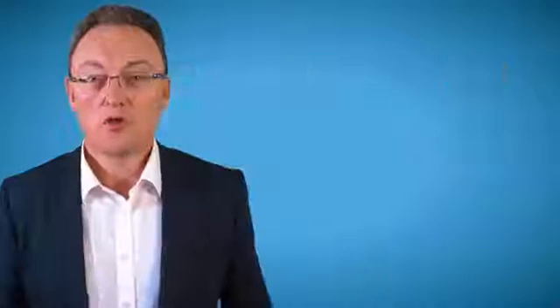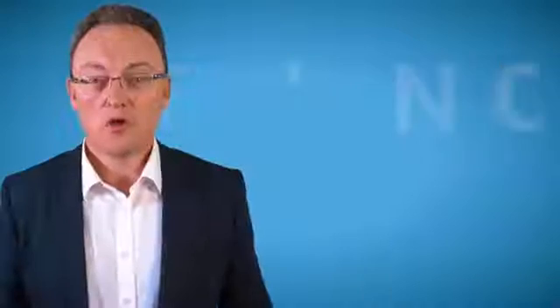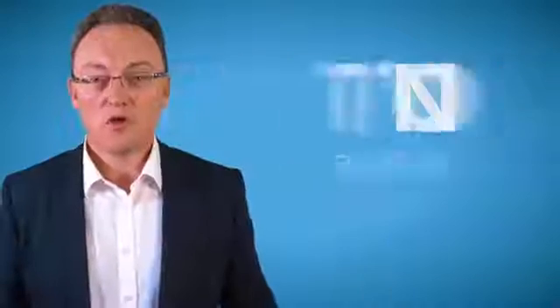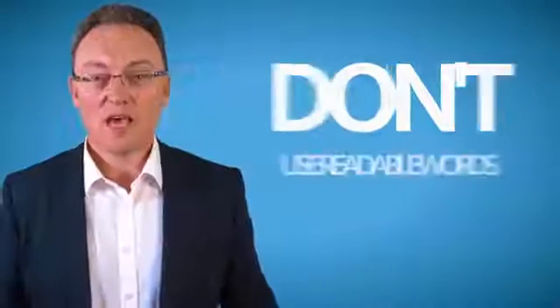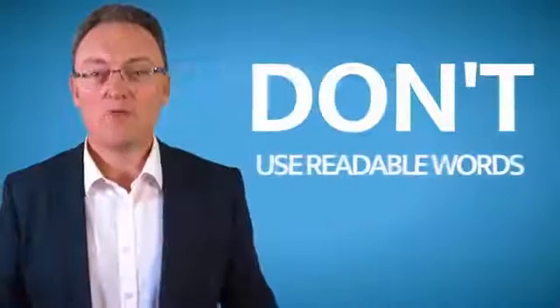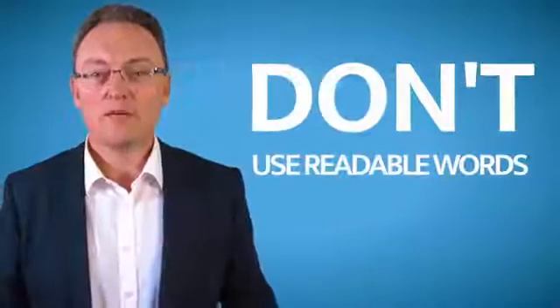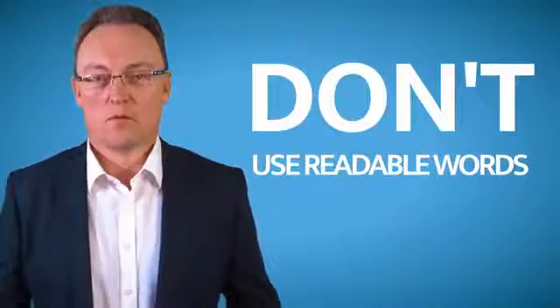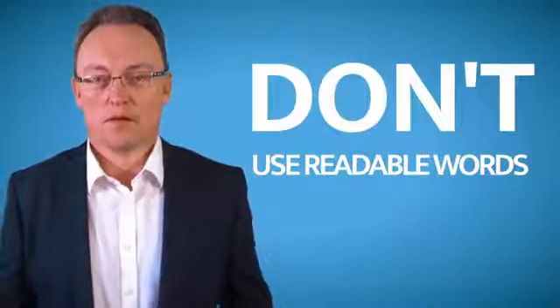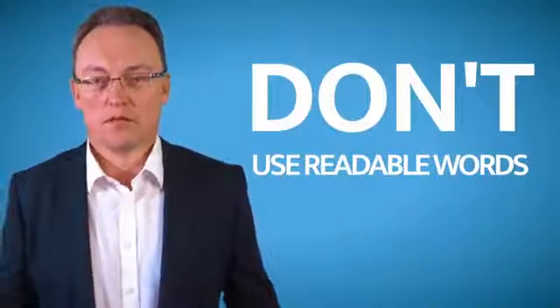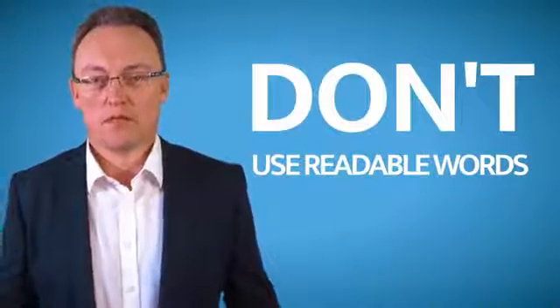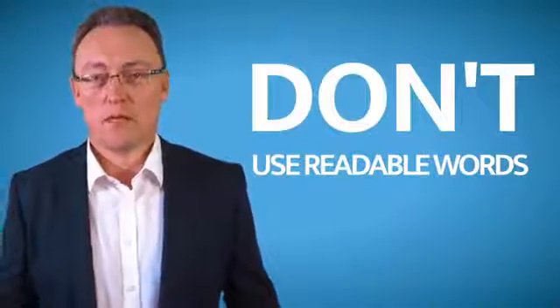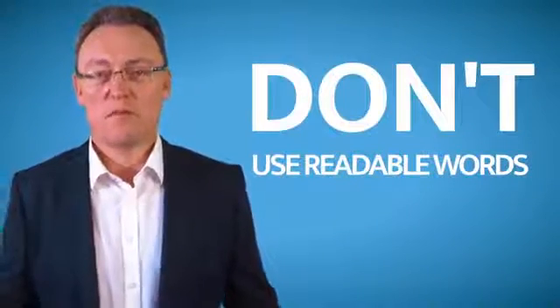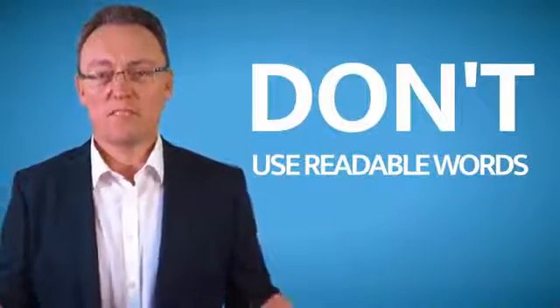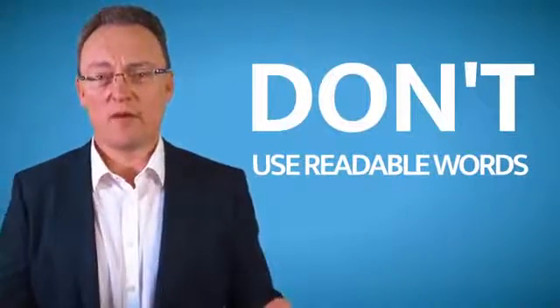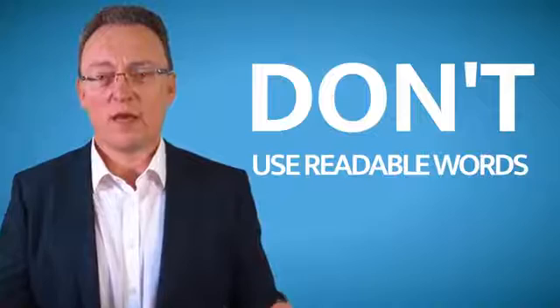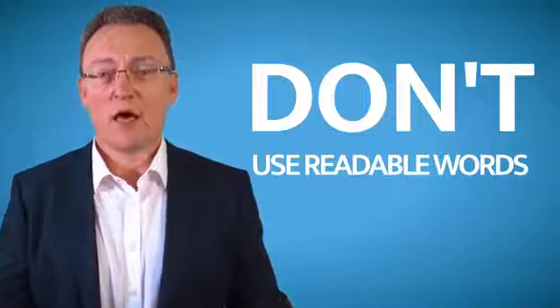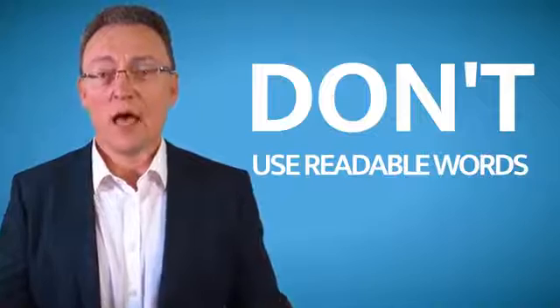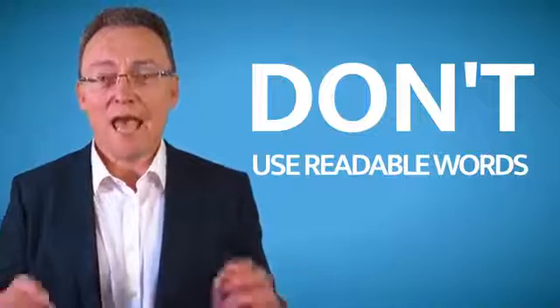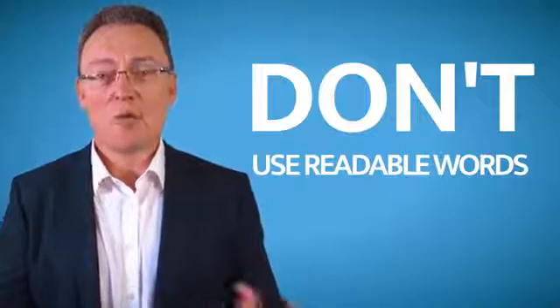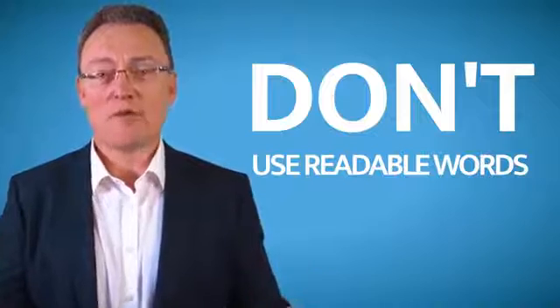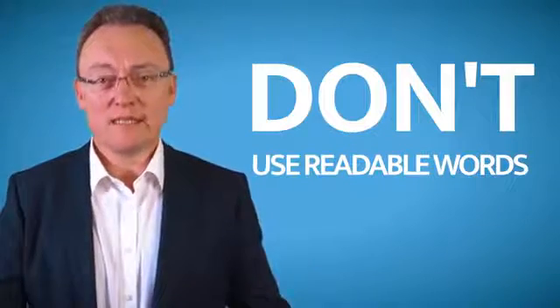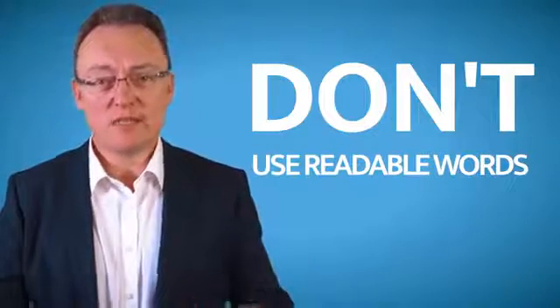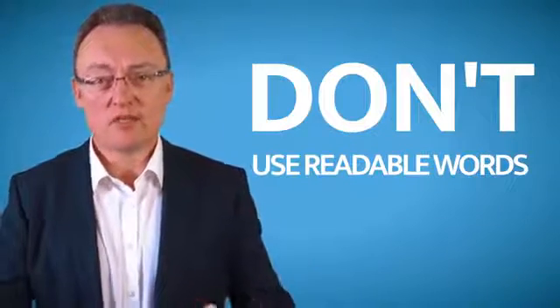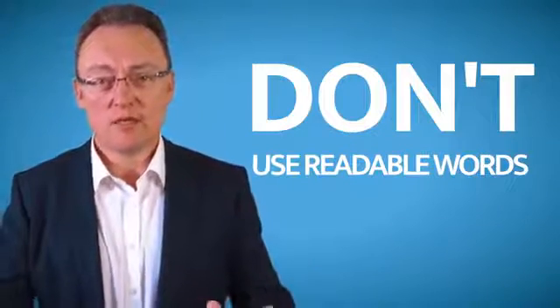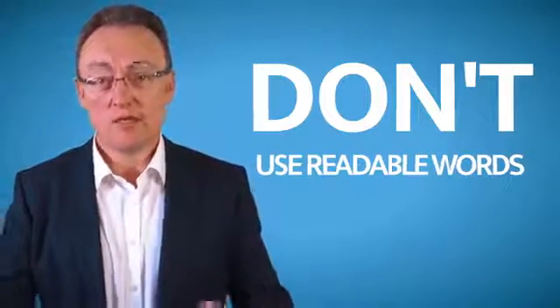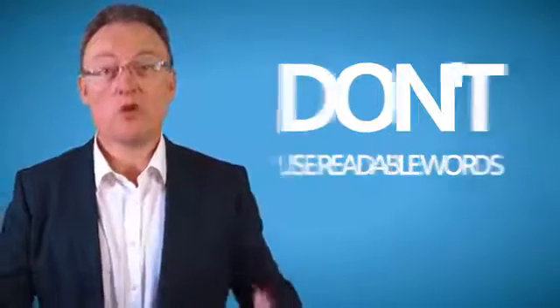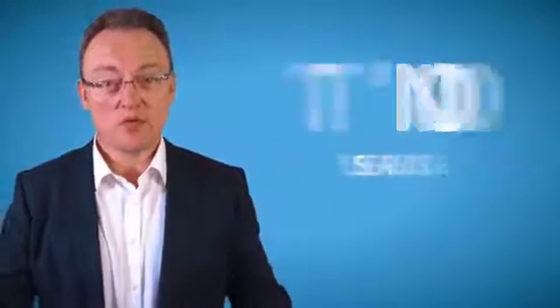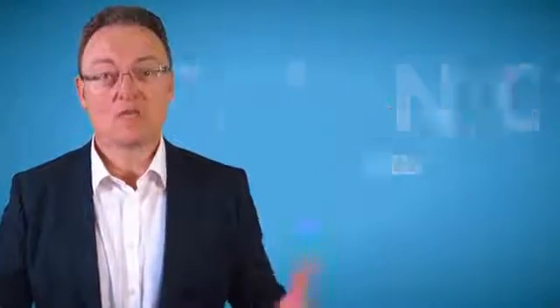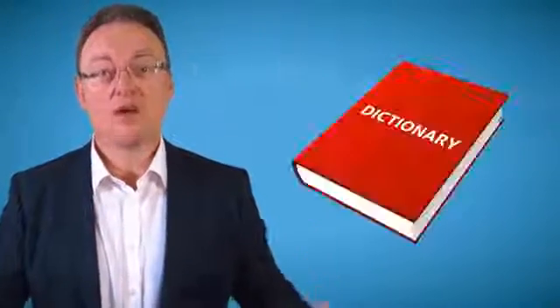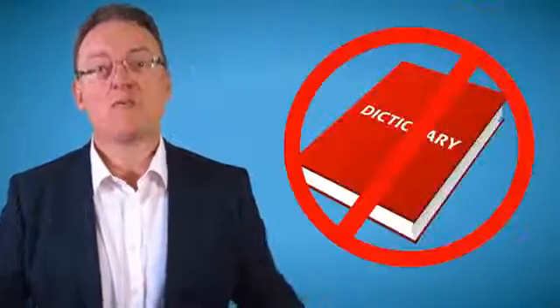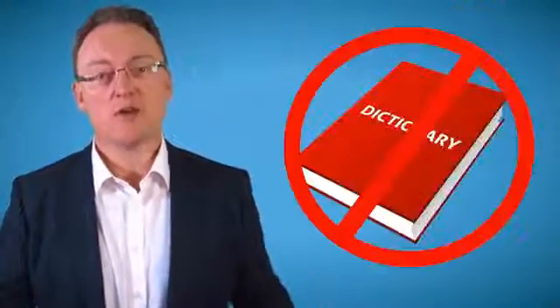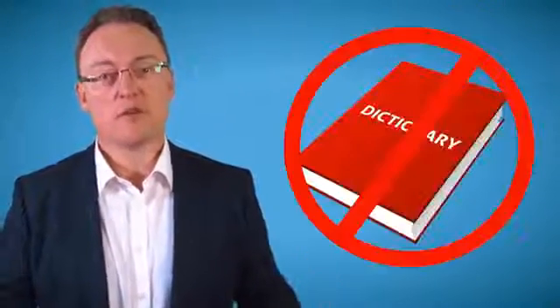Do not use a readable word. Any word that's in the dictionary — do not use it as part of your password.